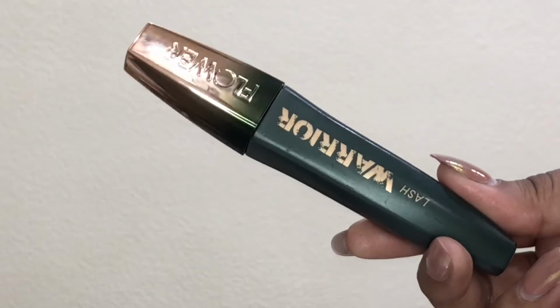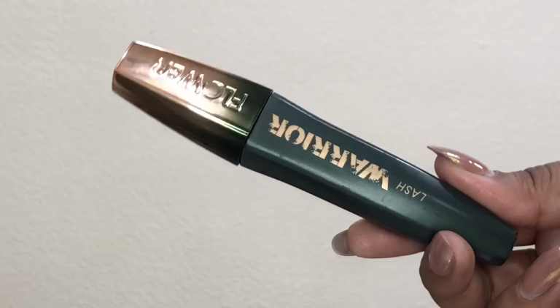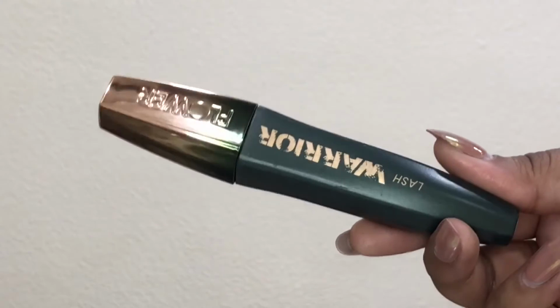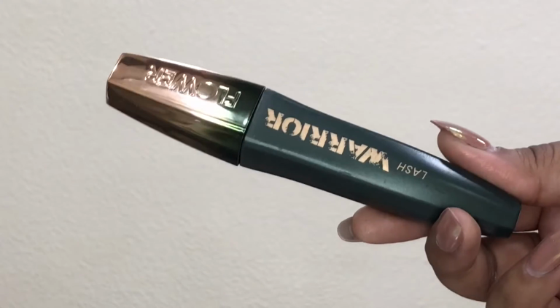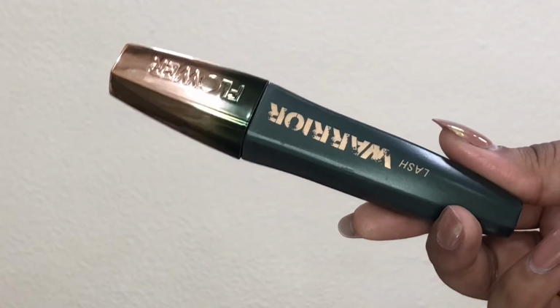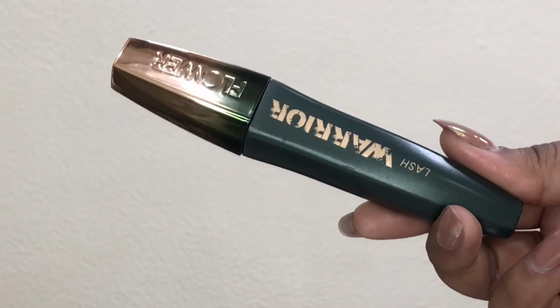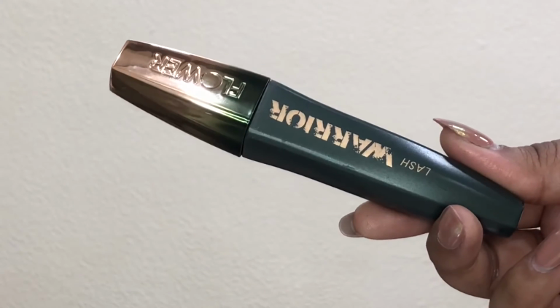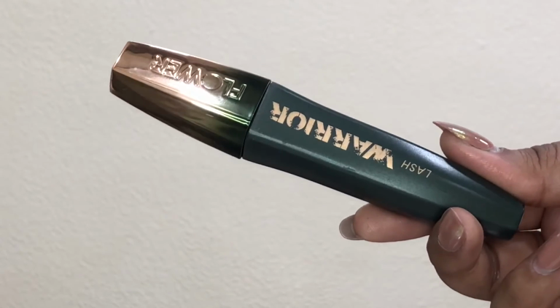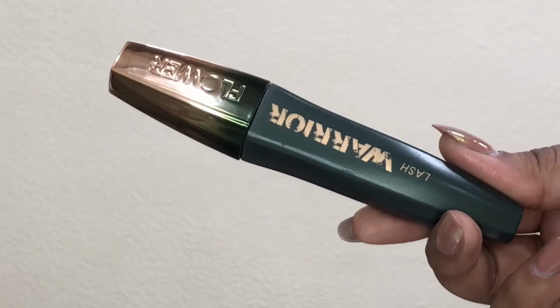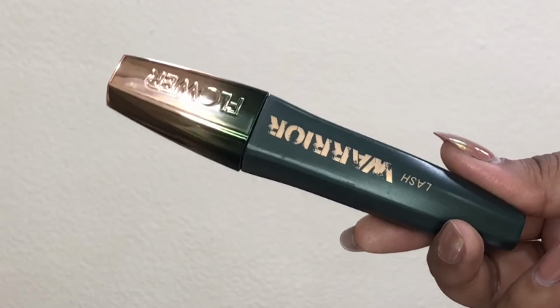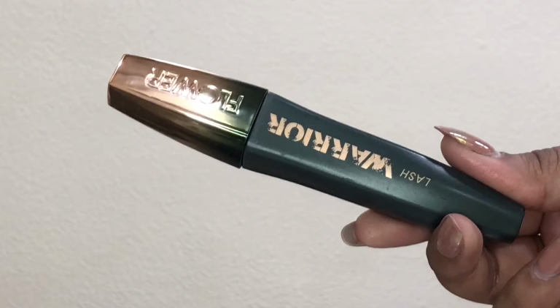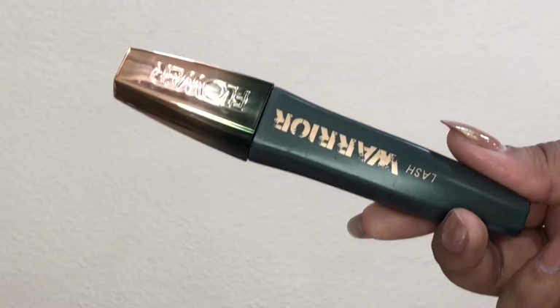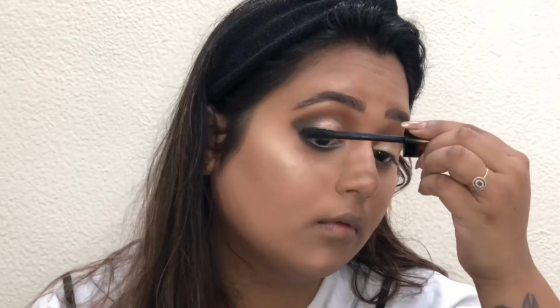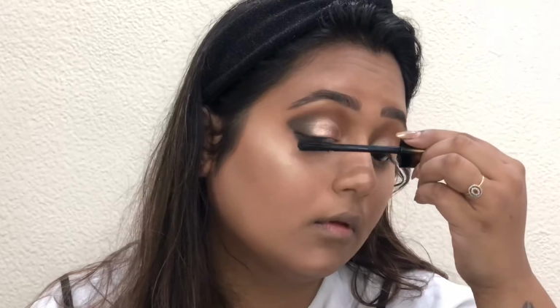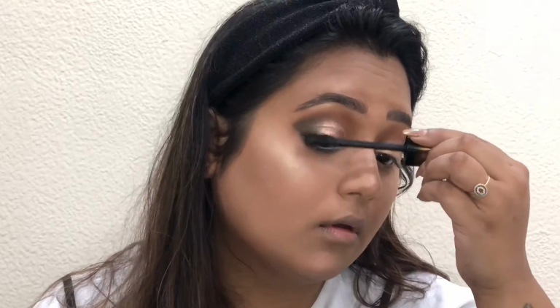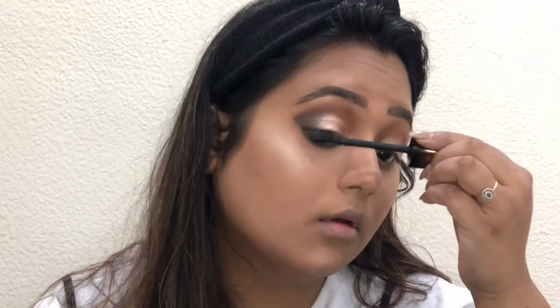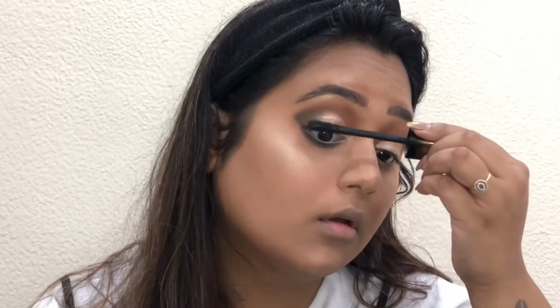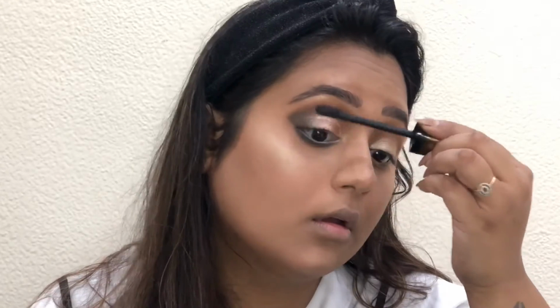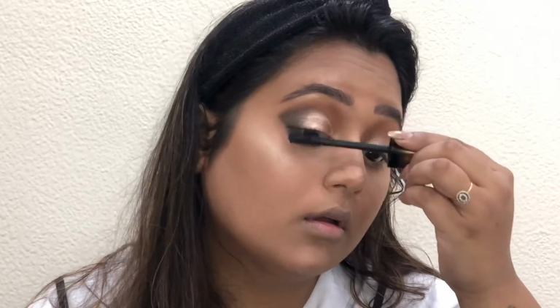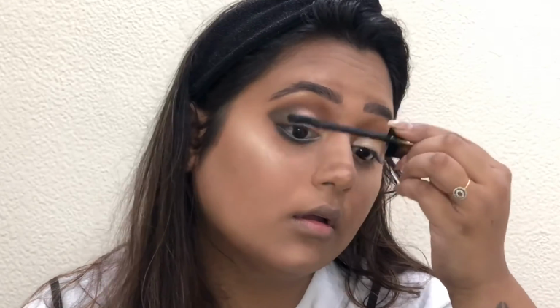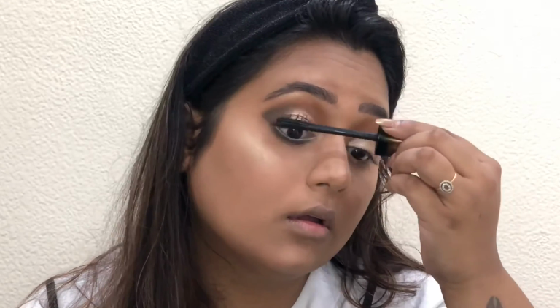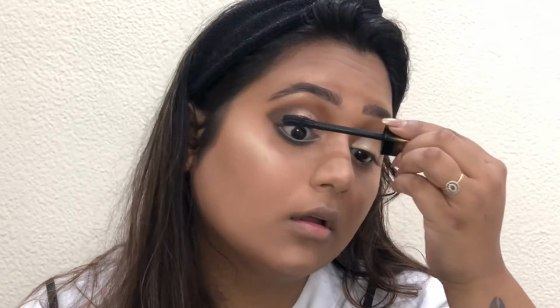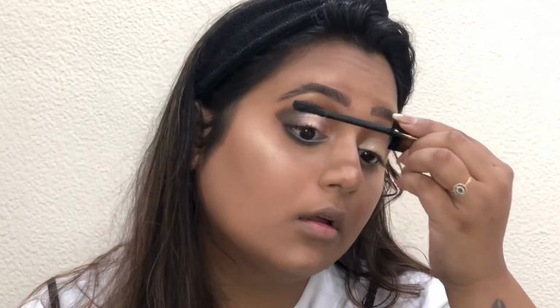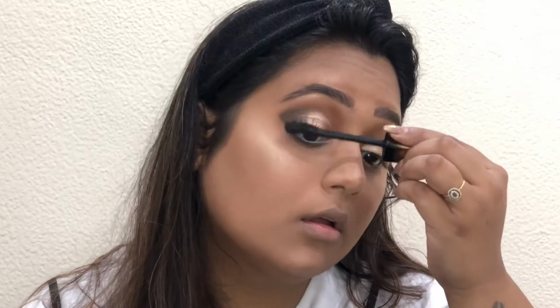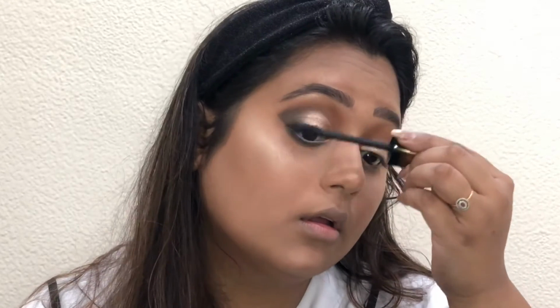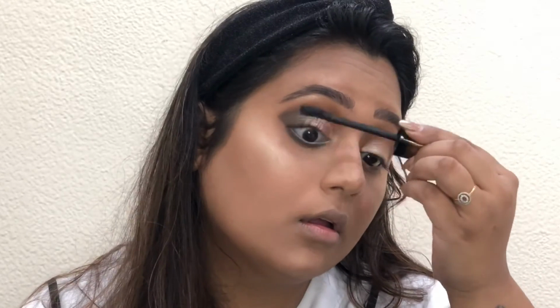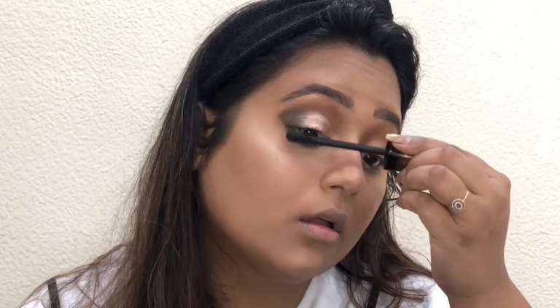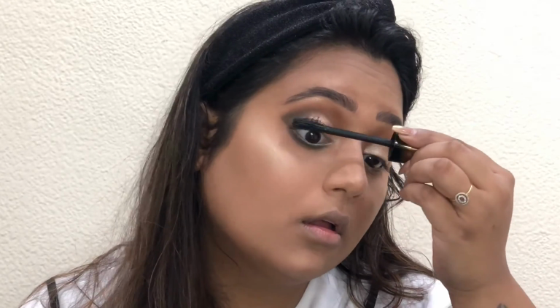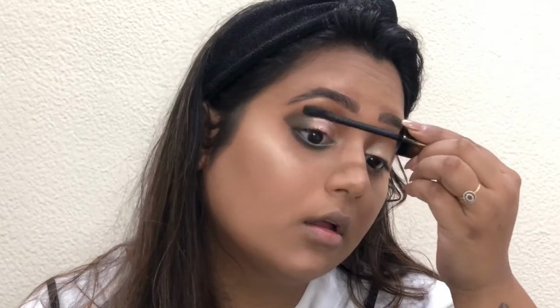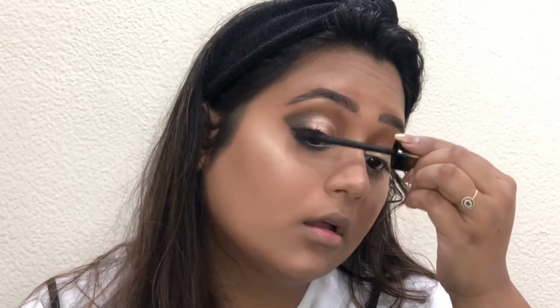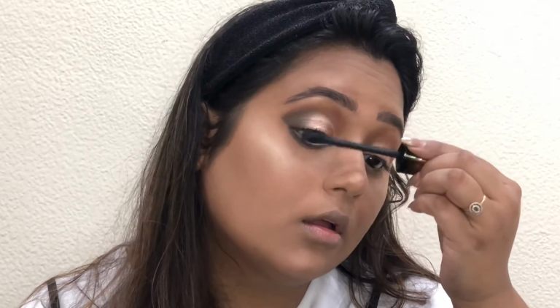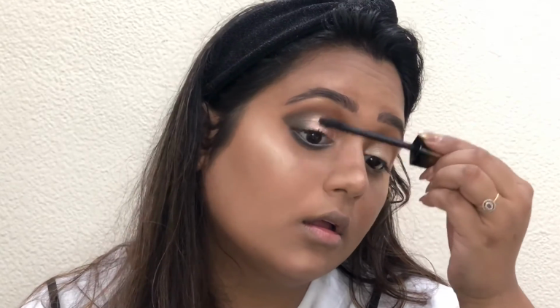Taking the Flower Beauty Lash Warrior Mascara and applying it on my top as well as bottom lashes.